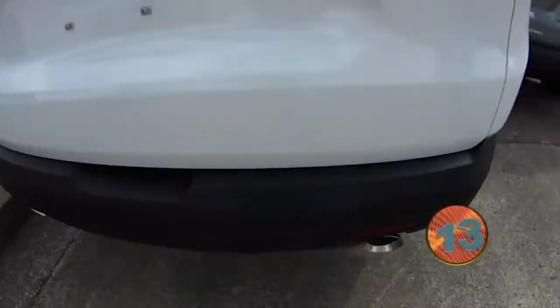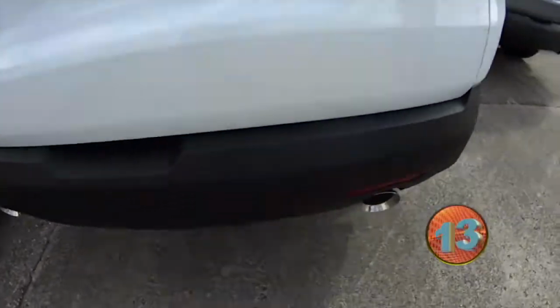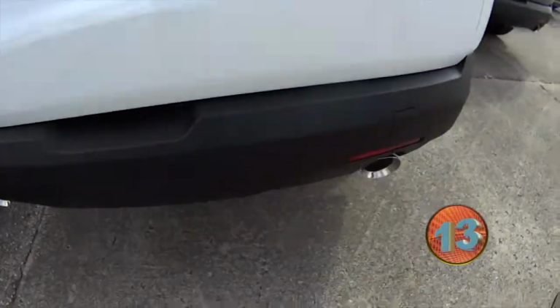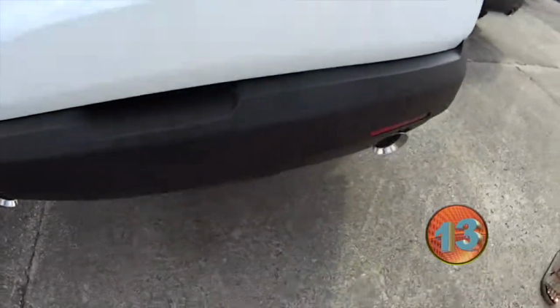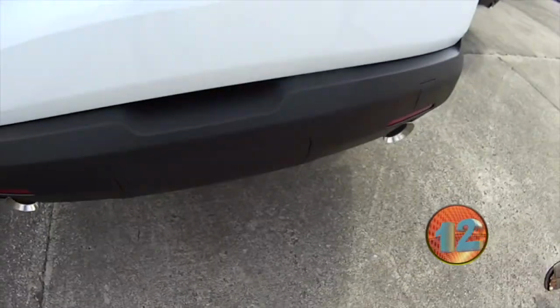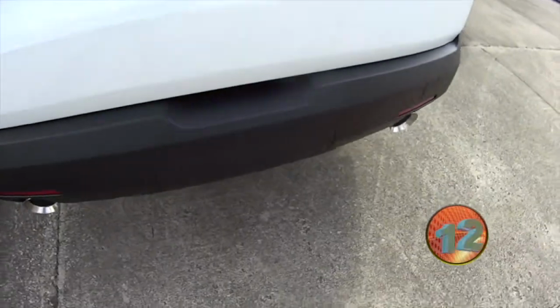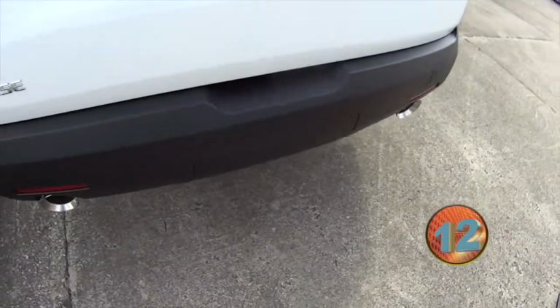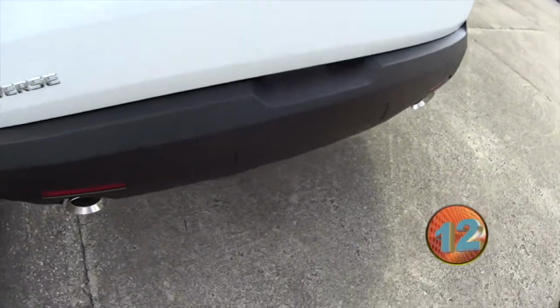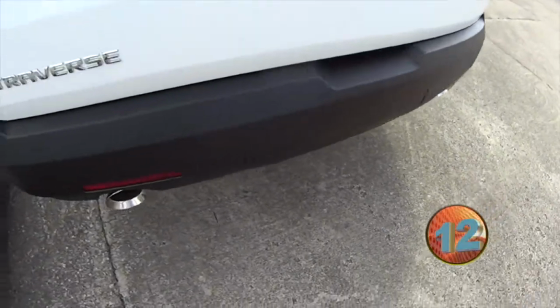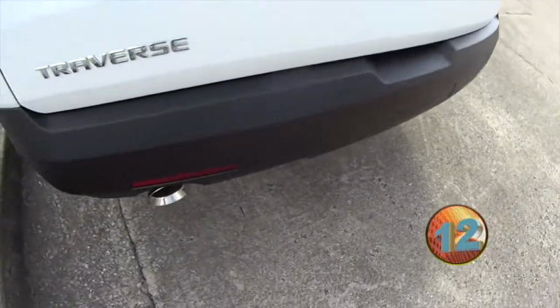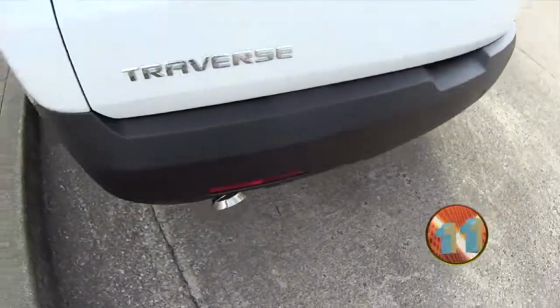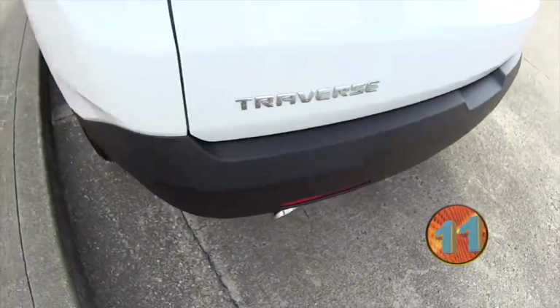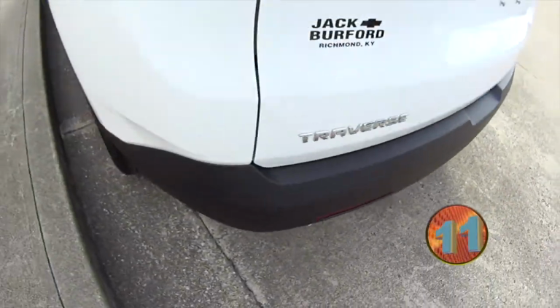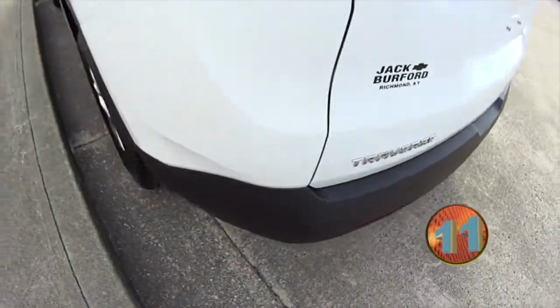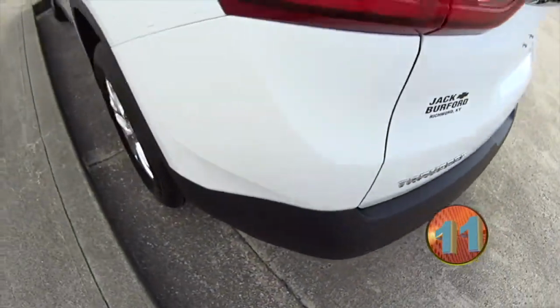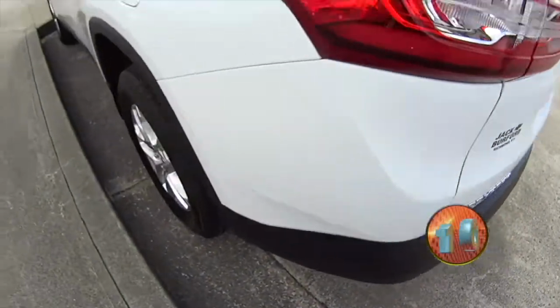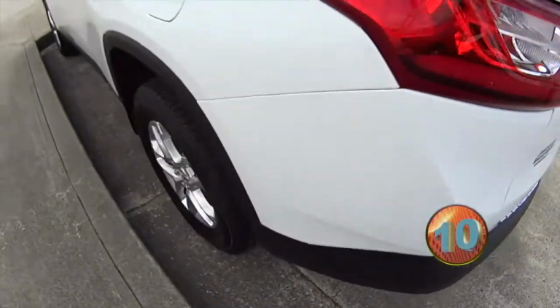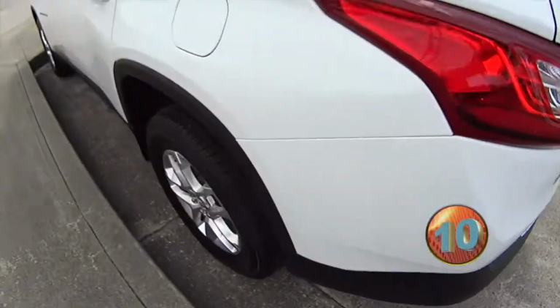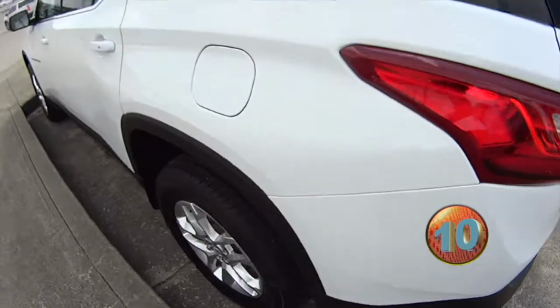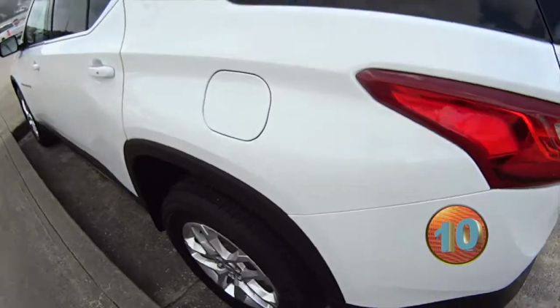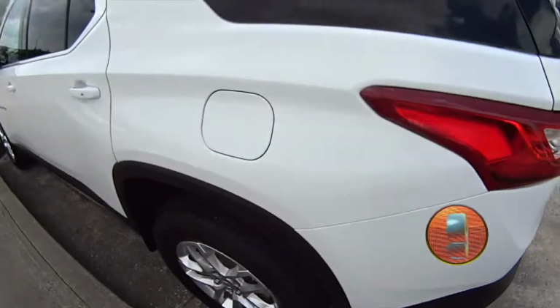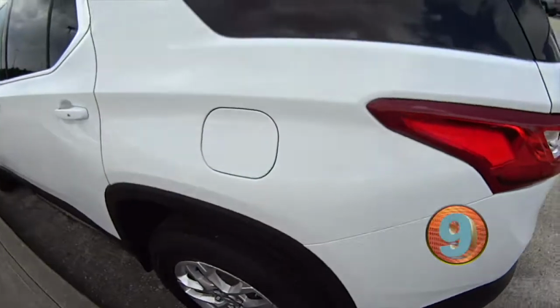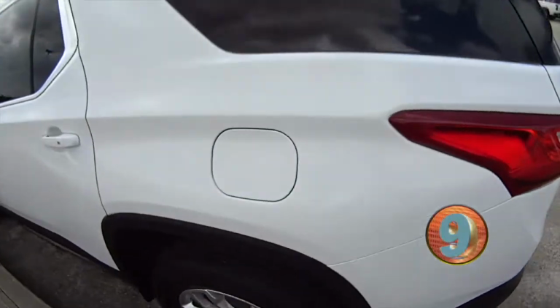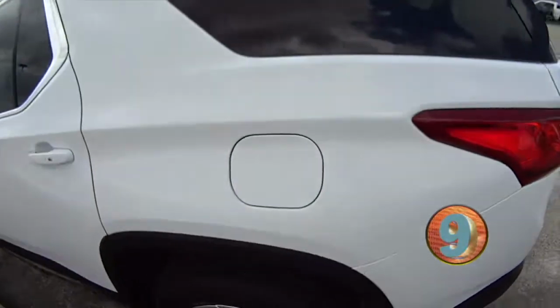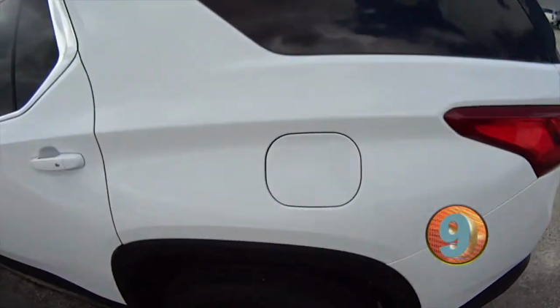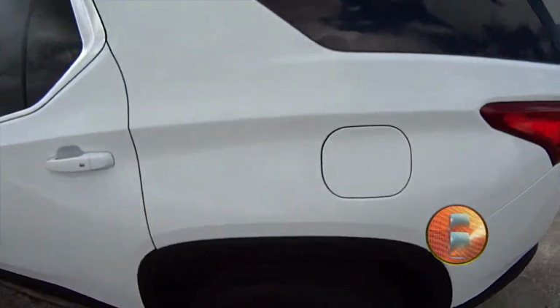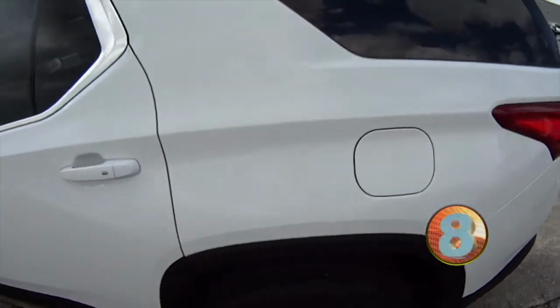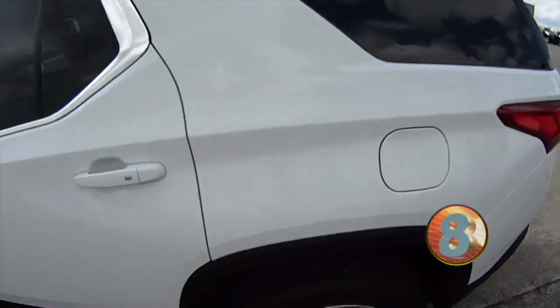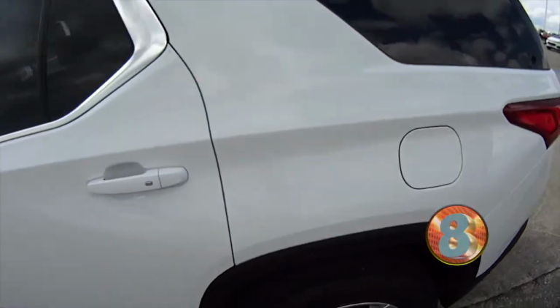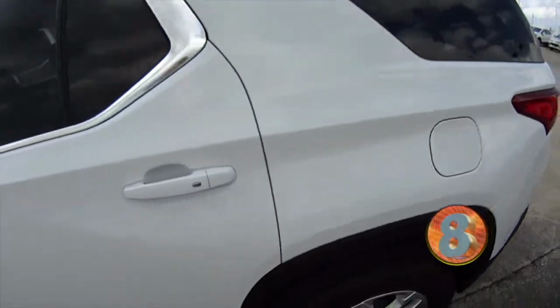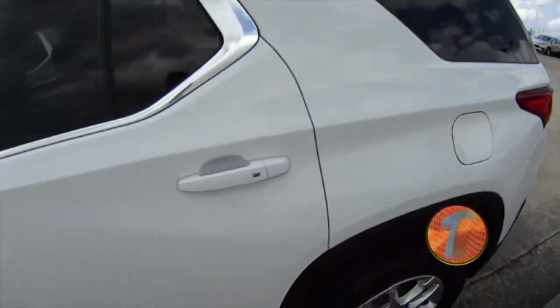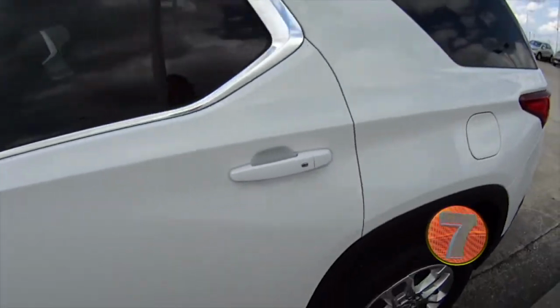It has dual exhausts. It is perfect for families.